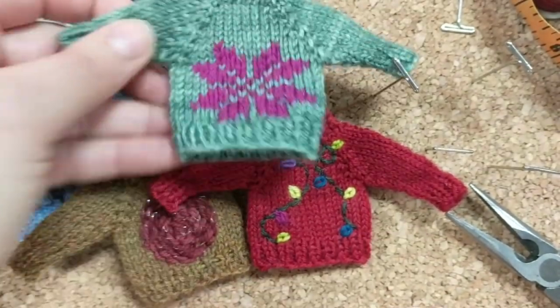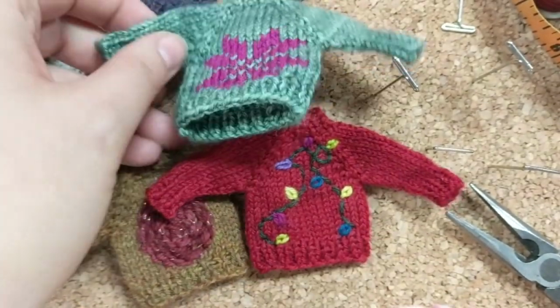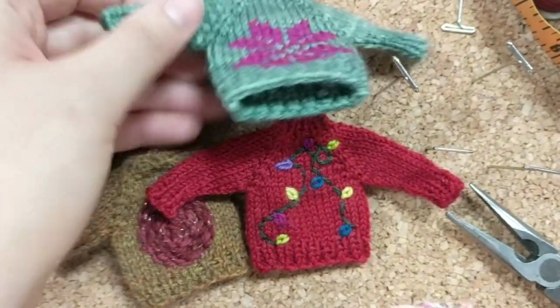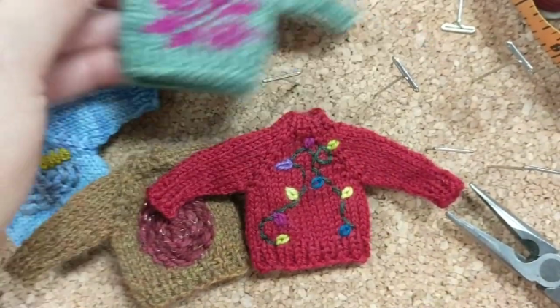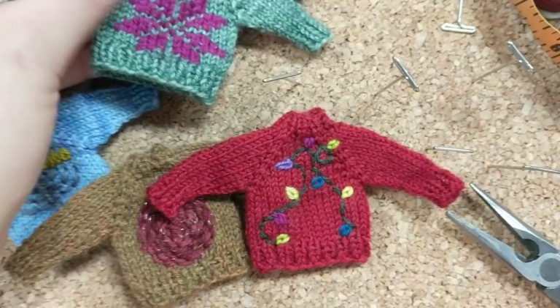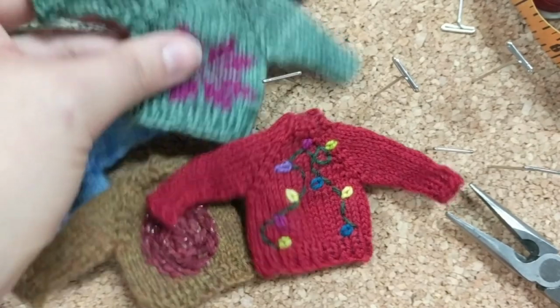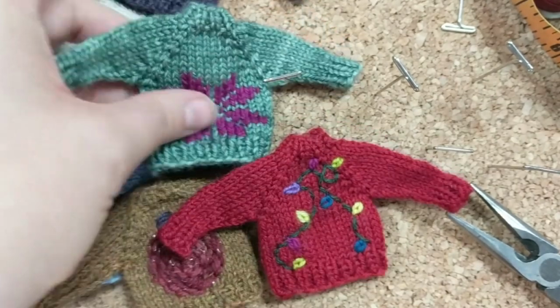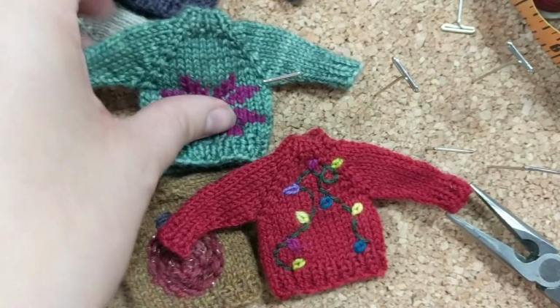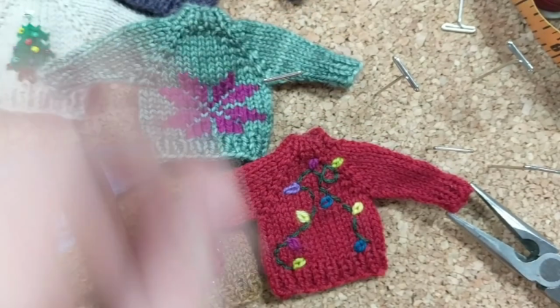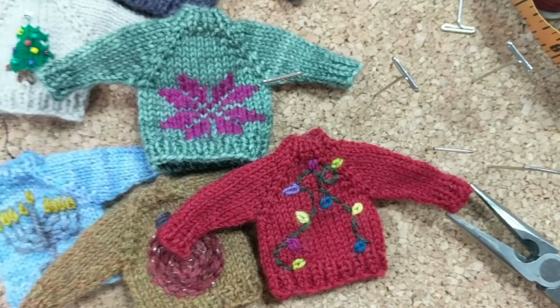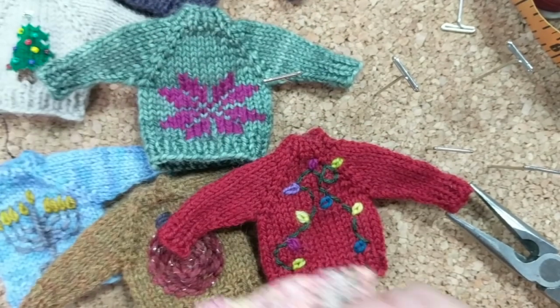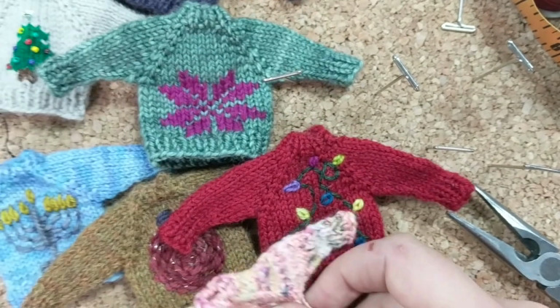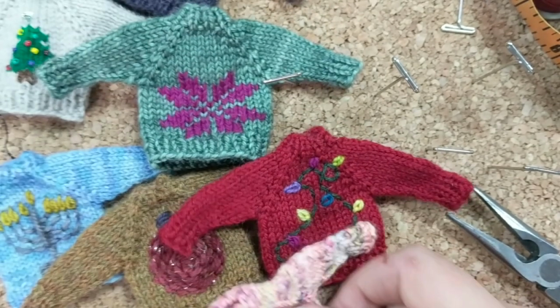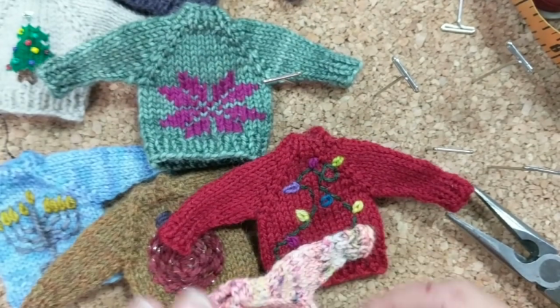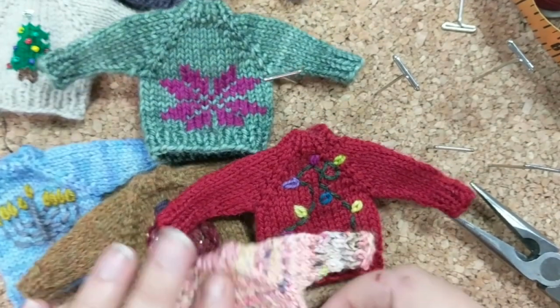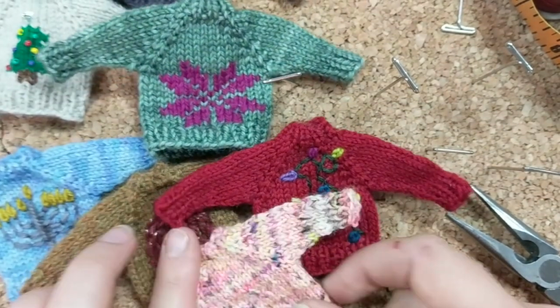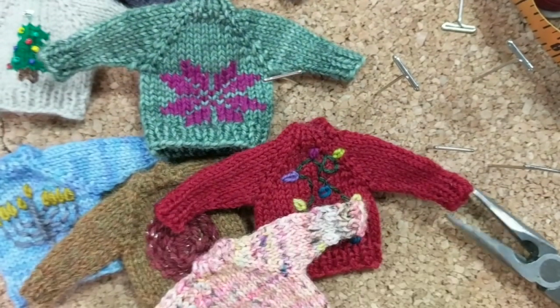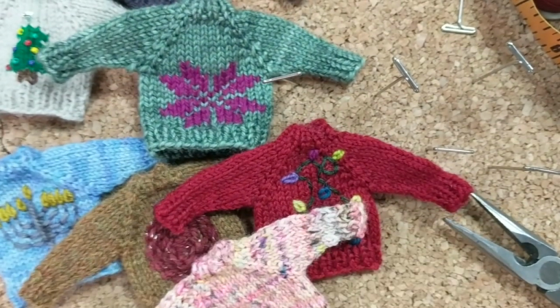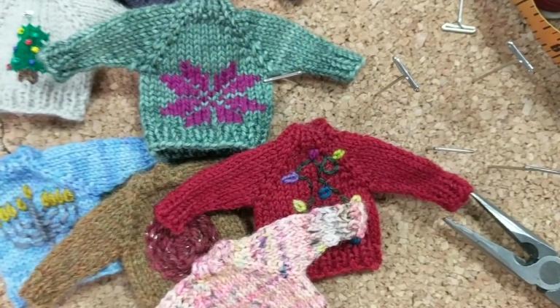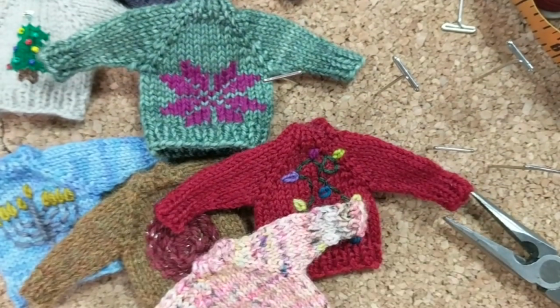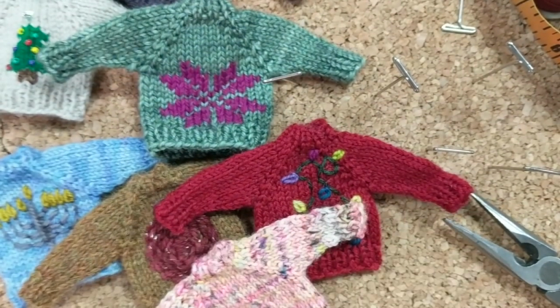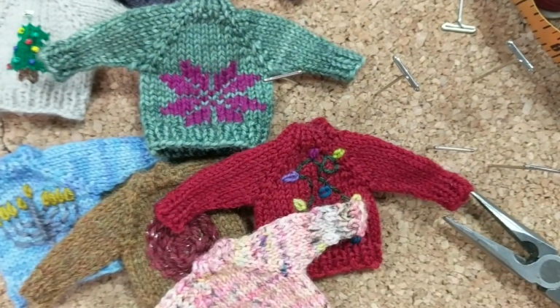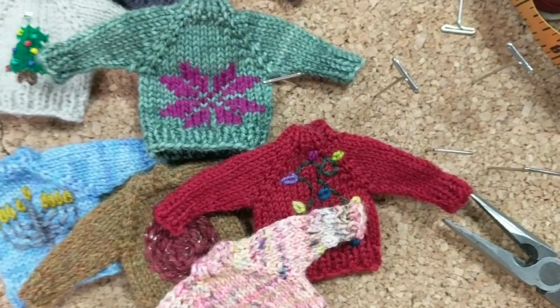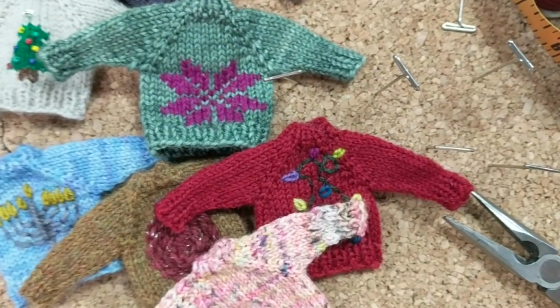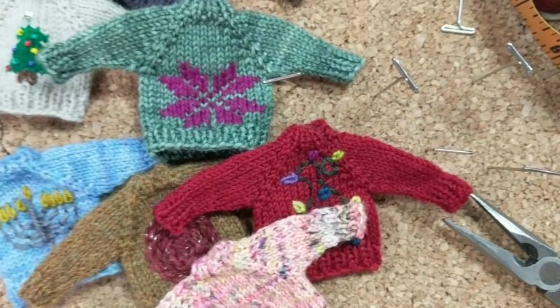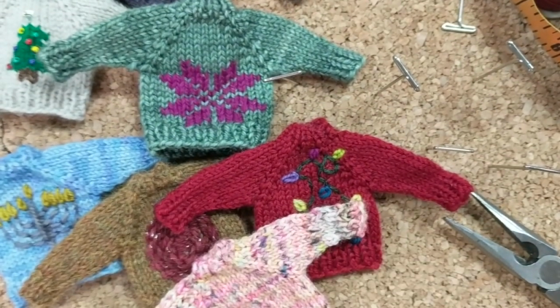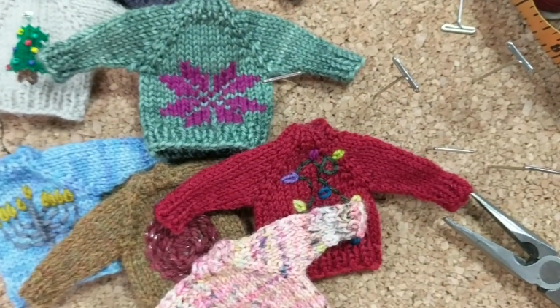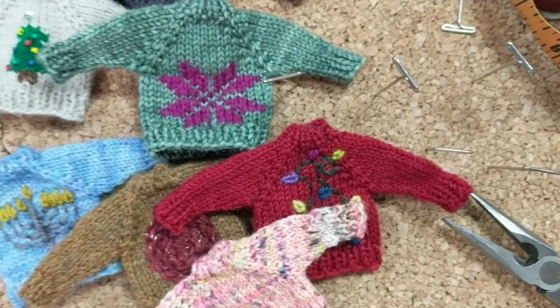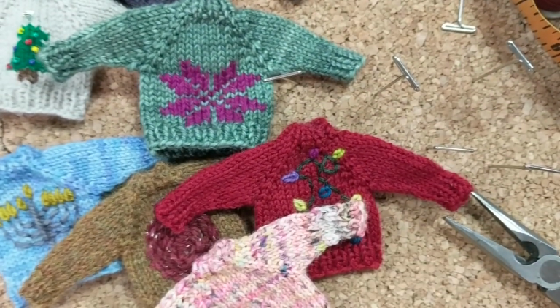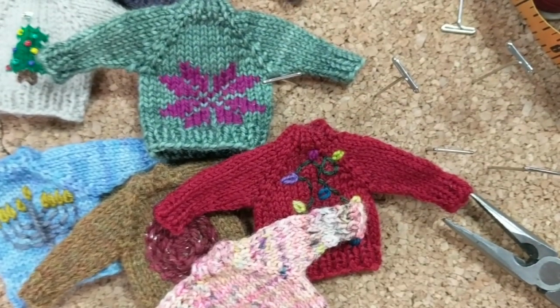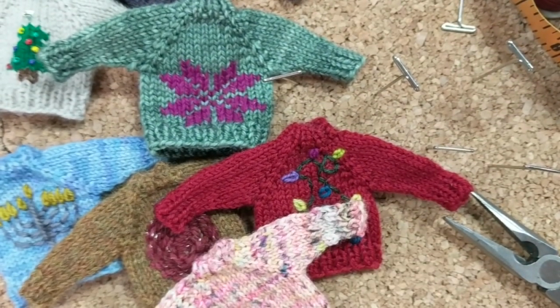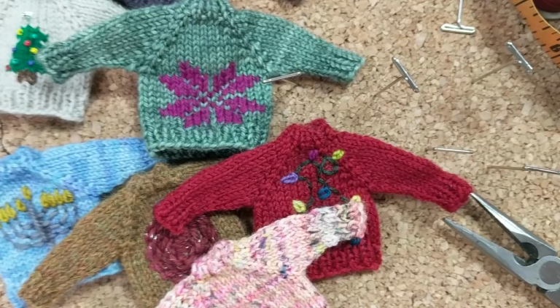Enjoy making tiny sweaters — they're super fun. I'll see you guys later.